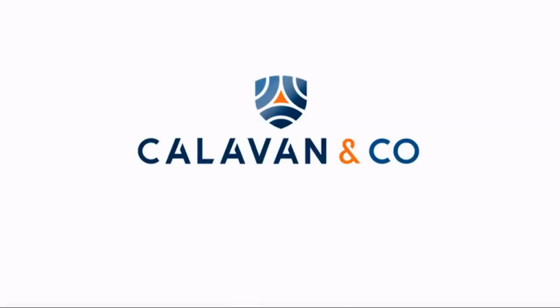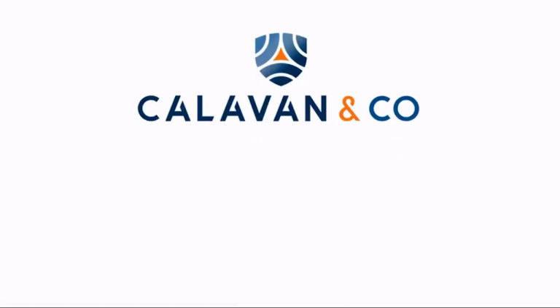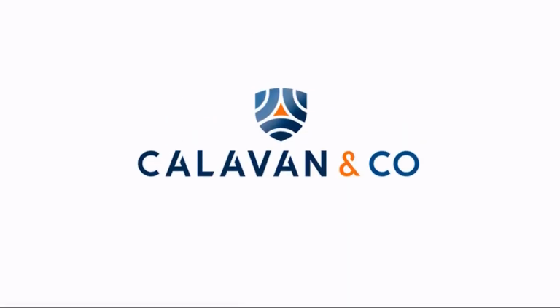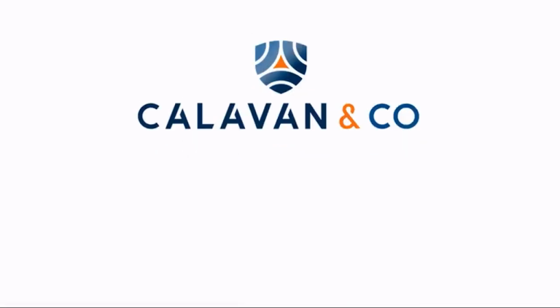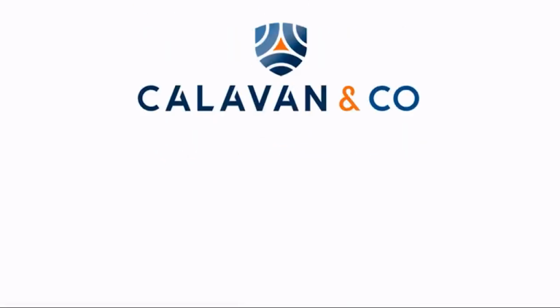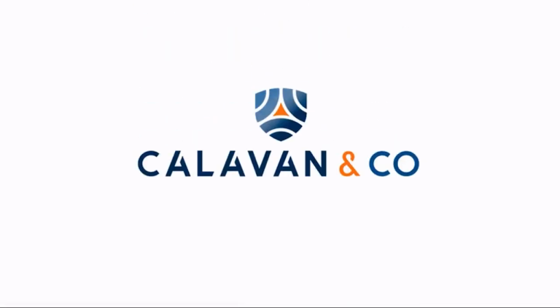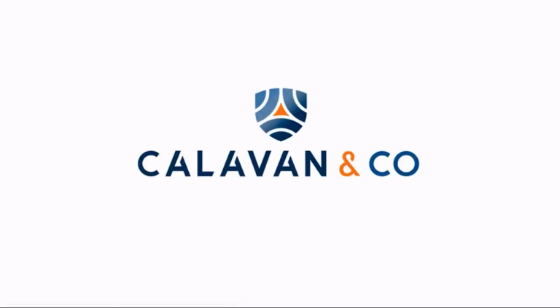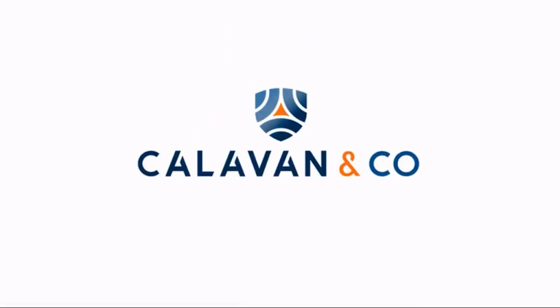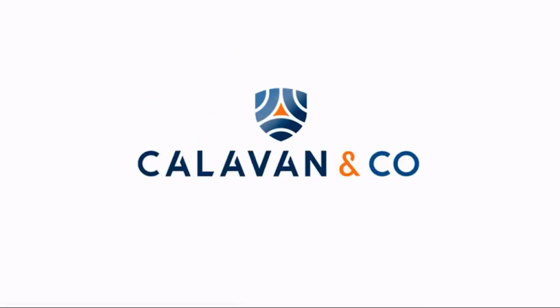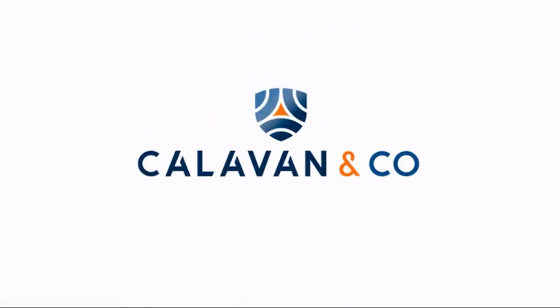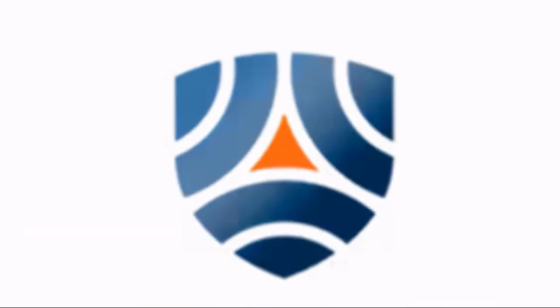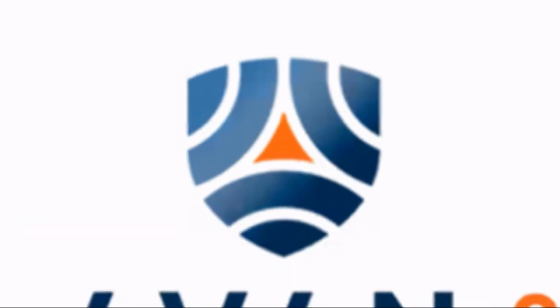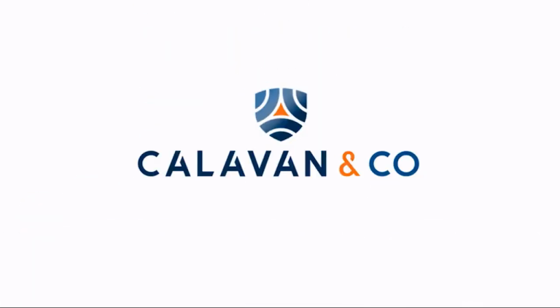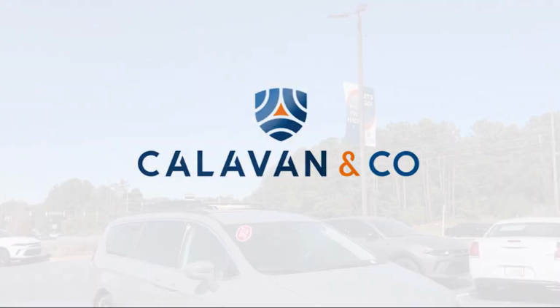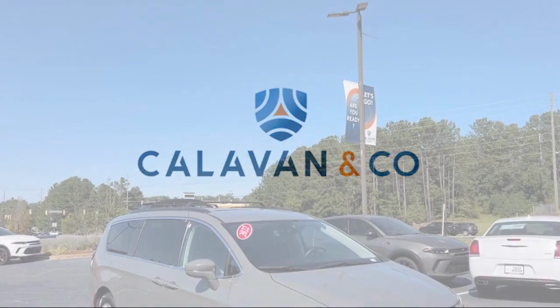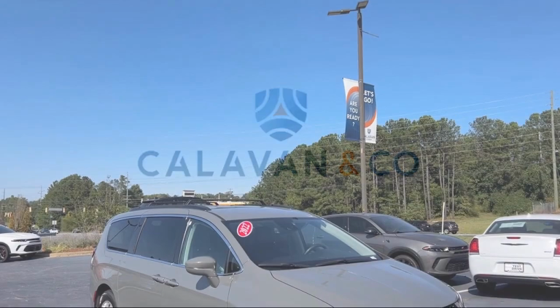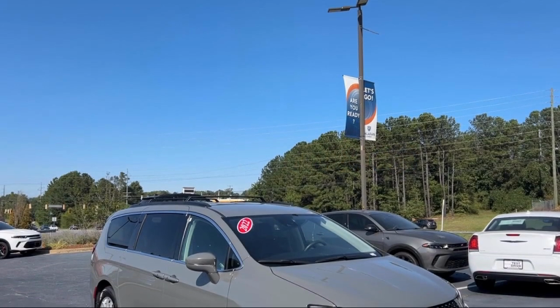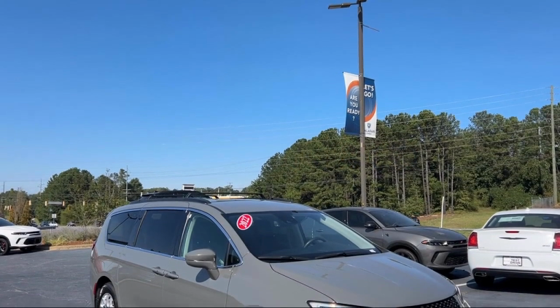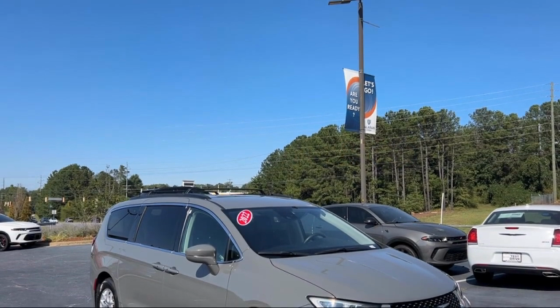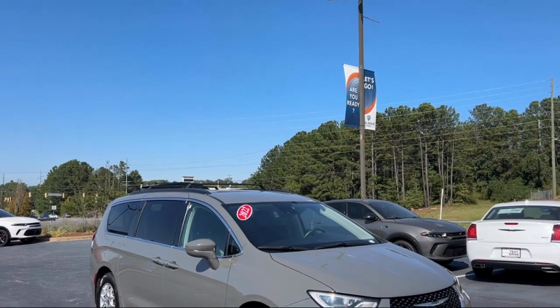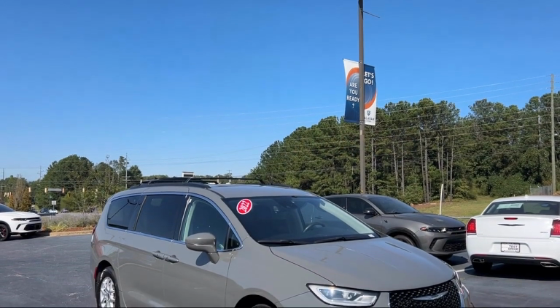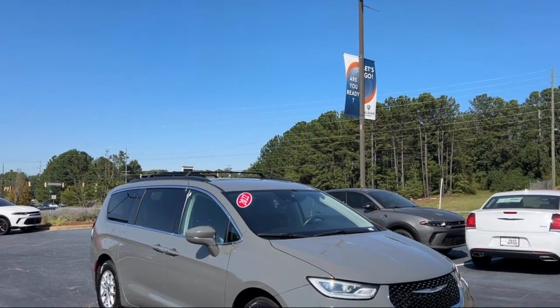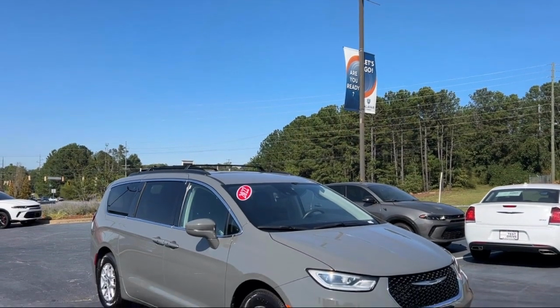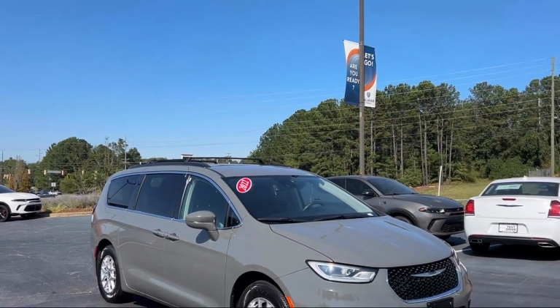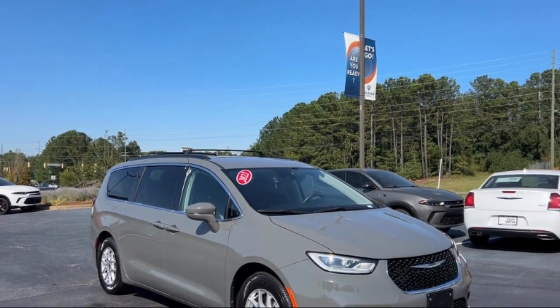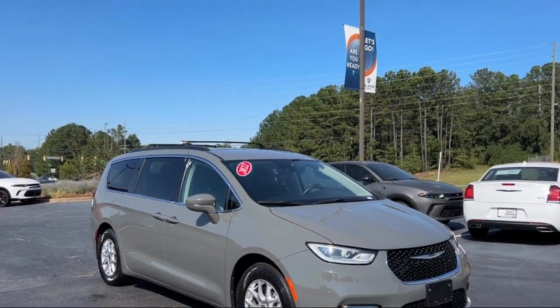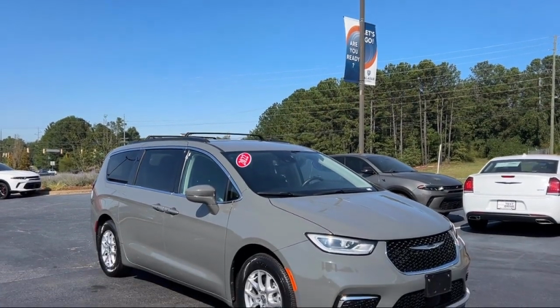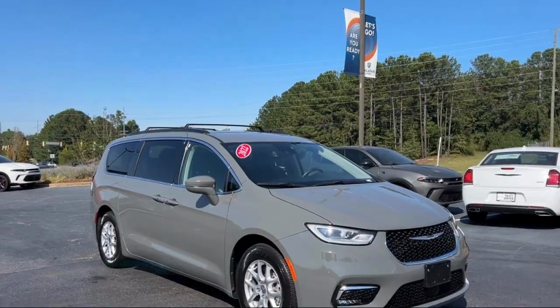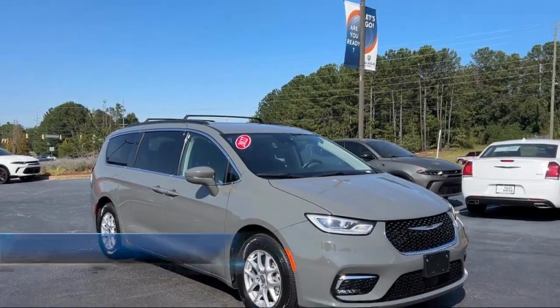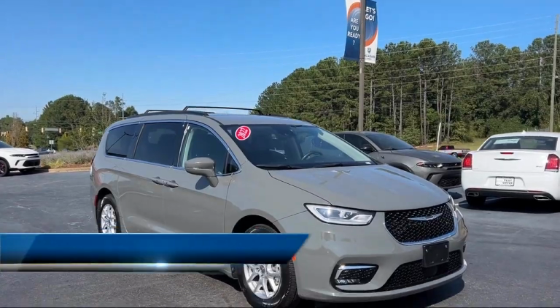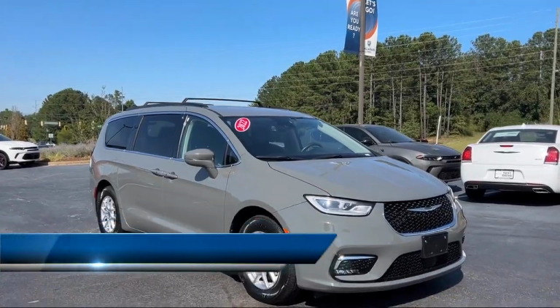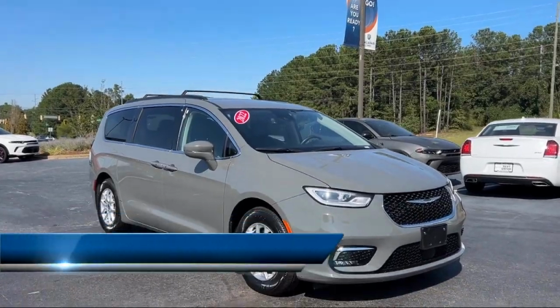Welcome to Calavan Chrysler Dodge Jeep Ram. Here's a look at one of our great vehicles for sale.